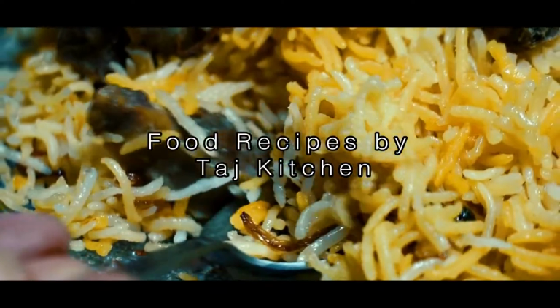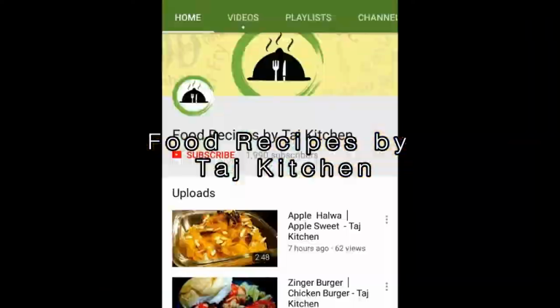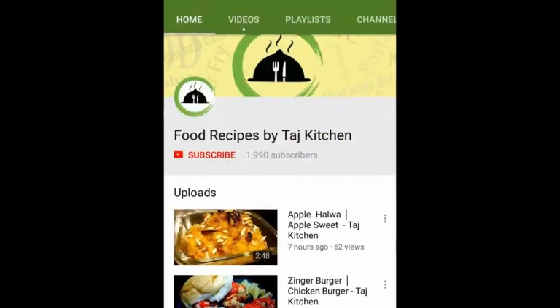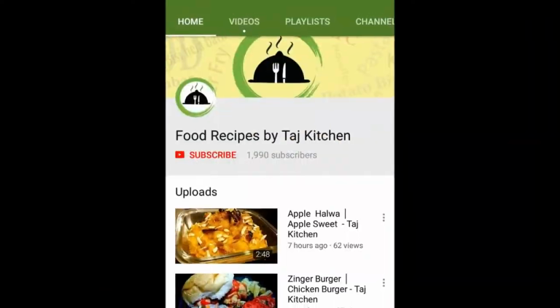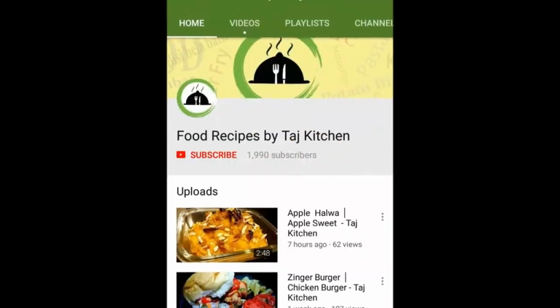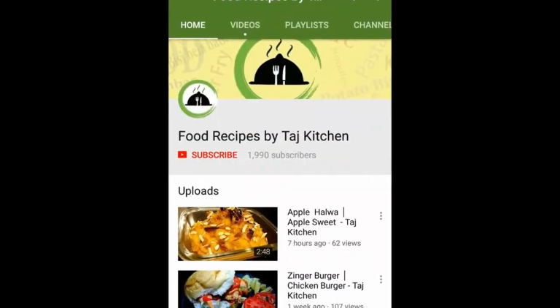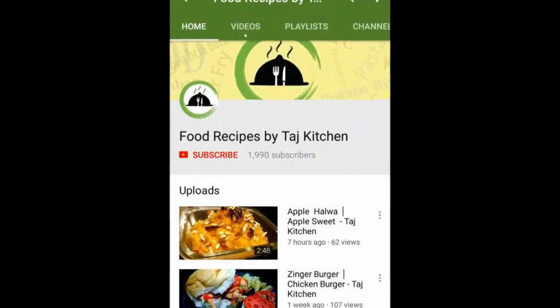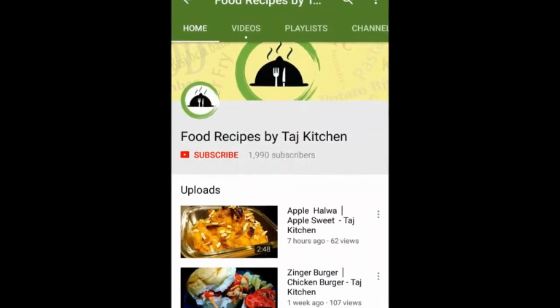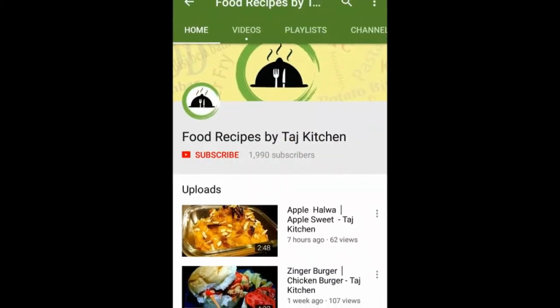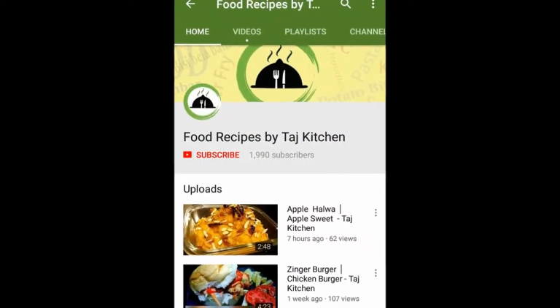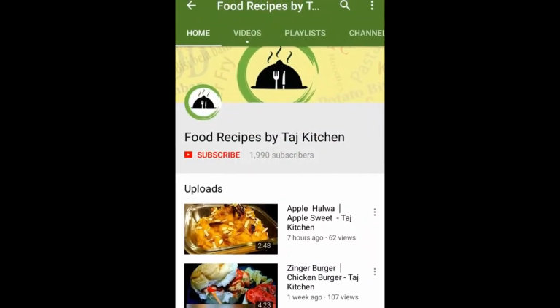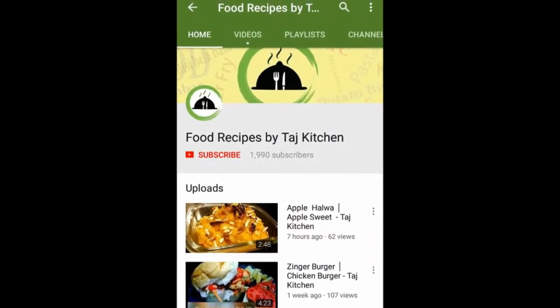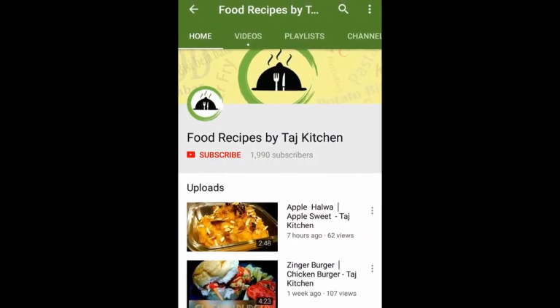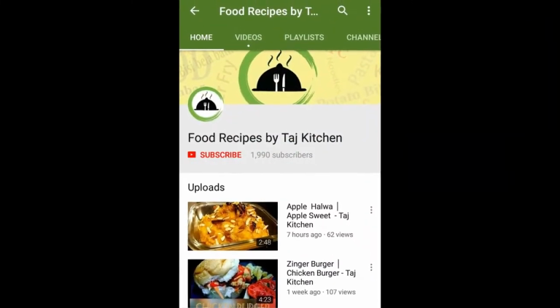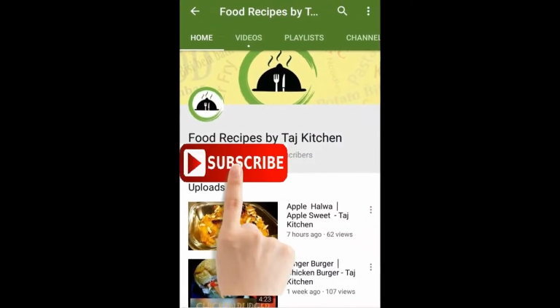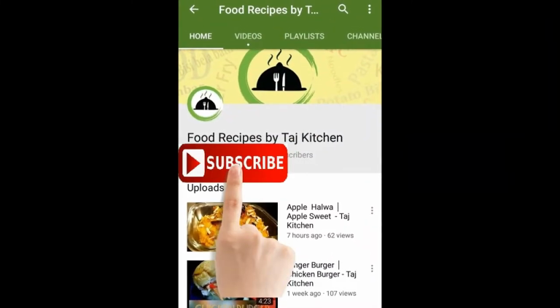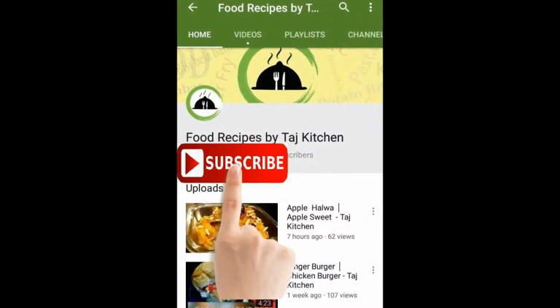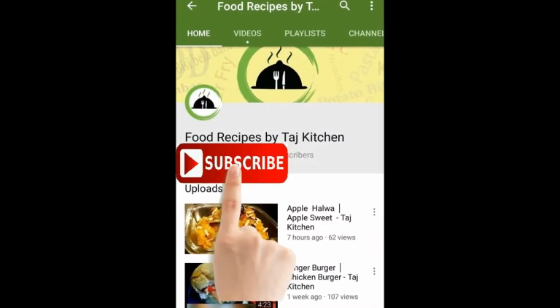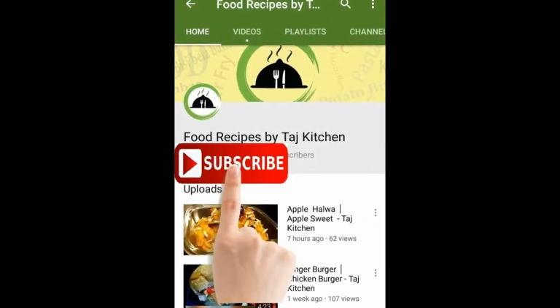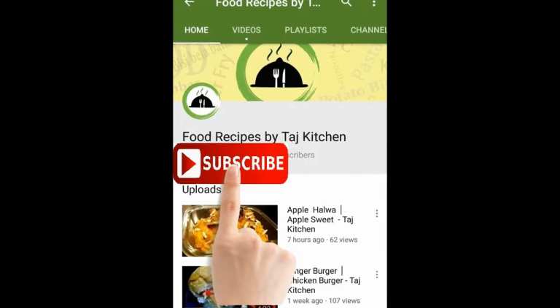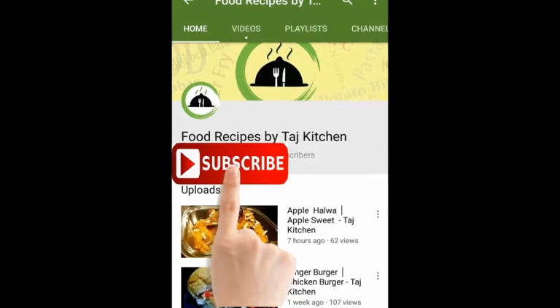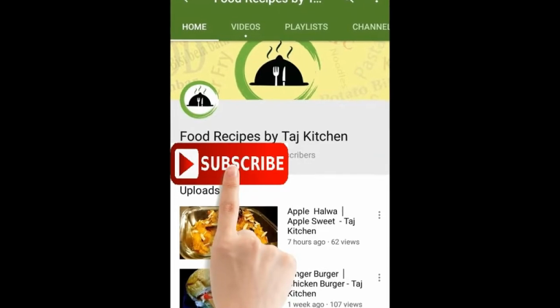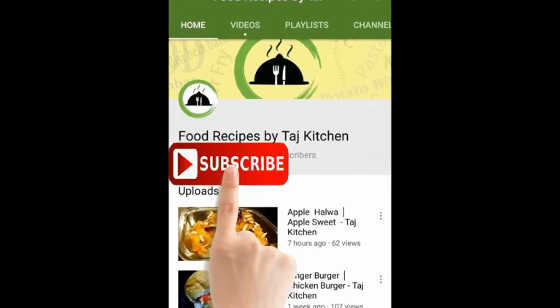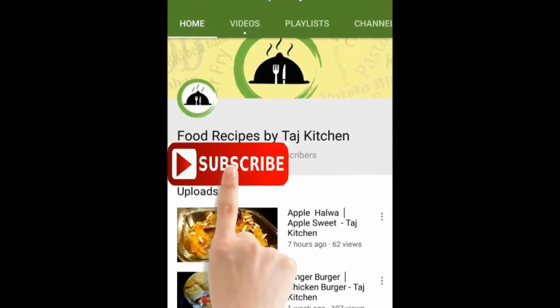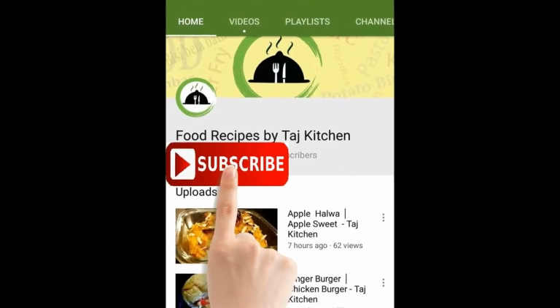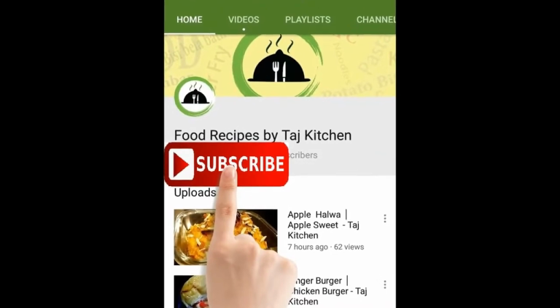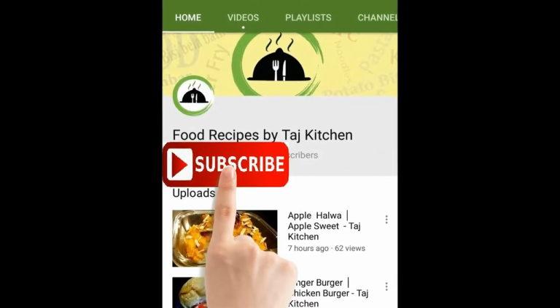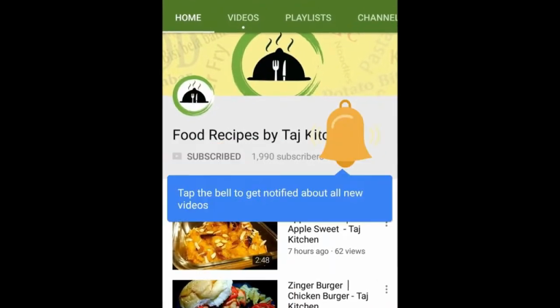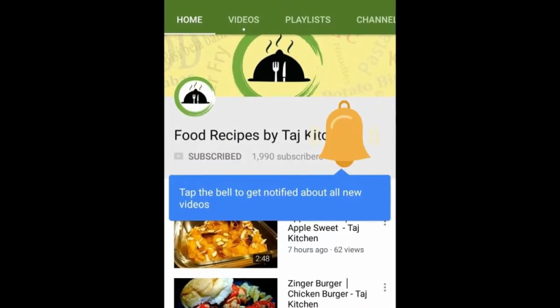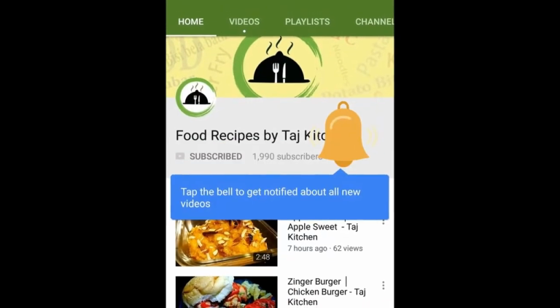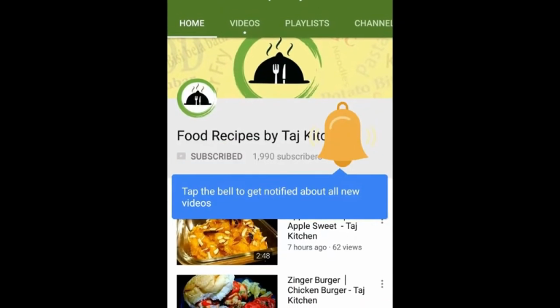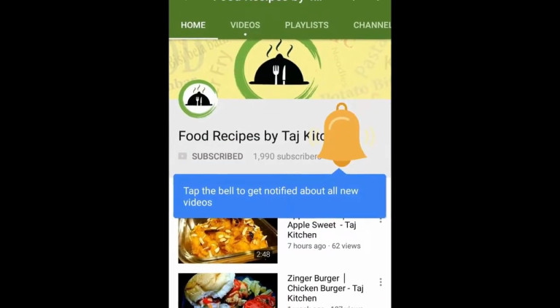Welcome to our channel. Please subscribe to our channel and hit the bell icon.